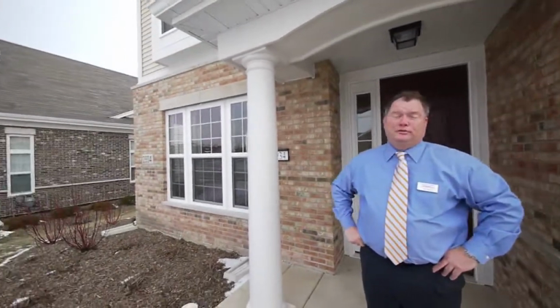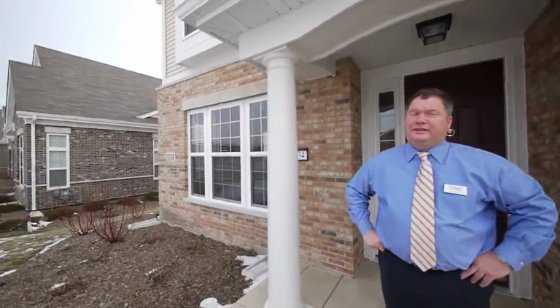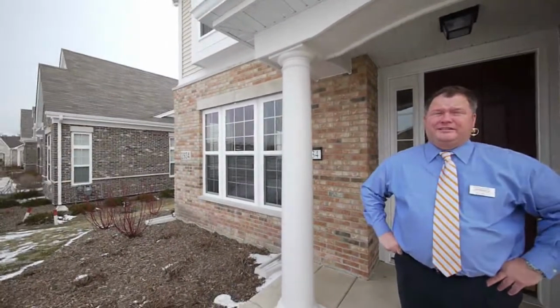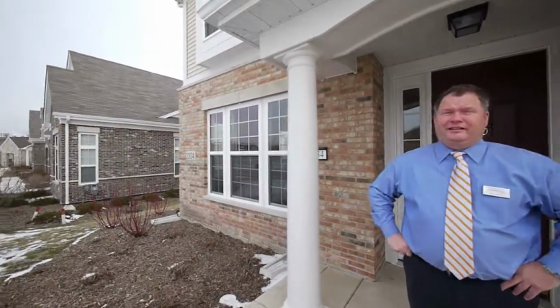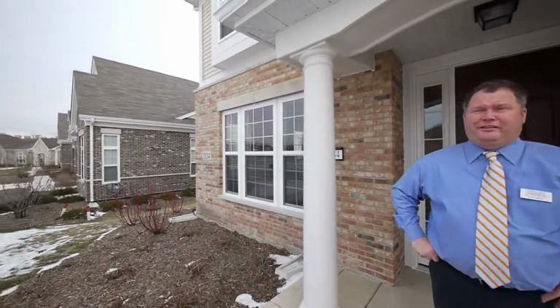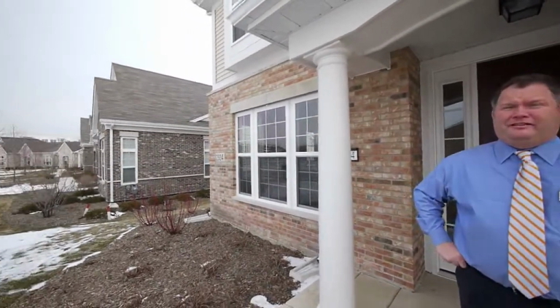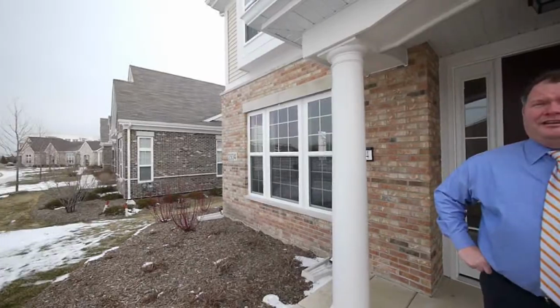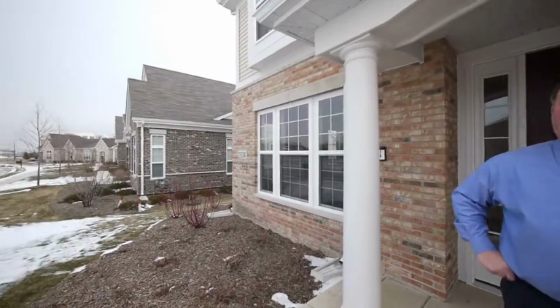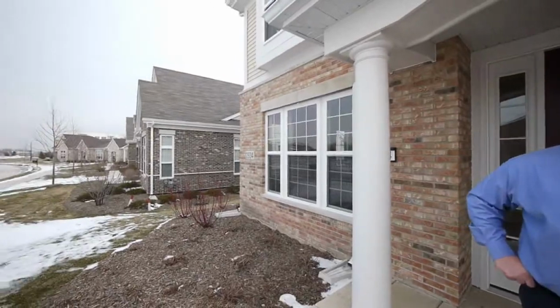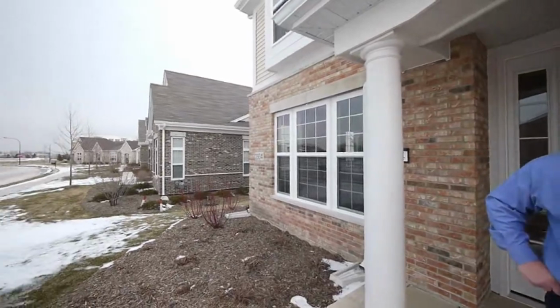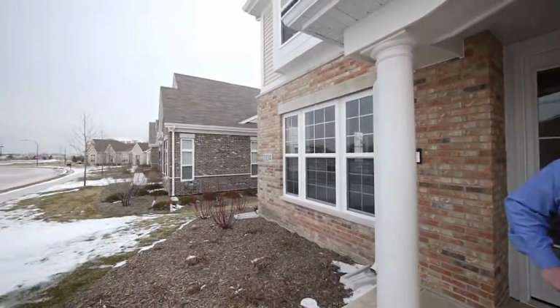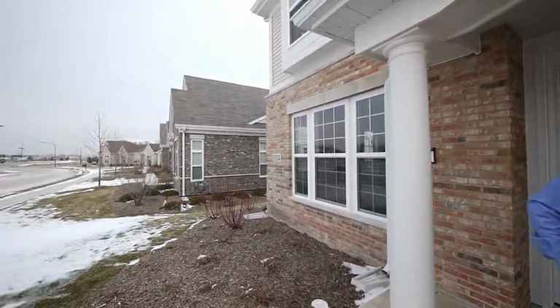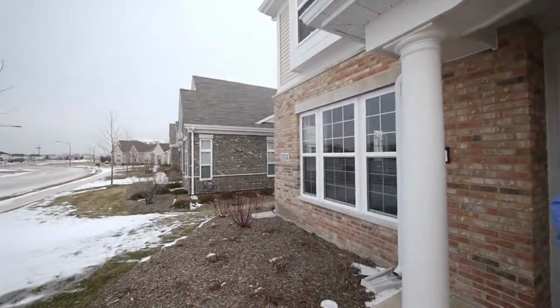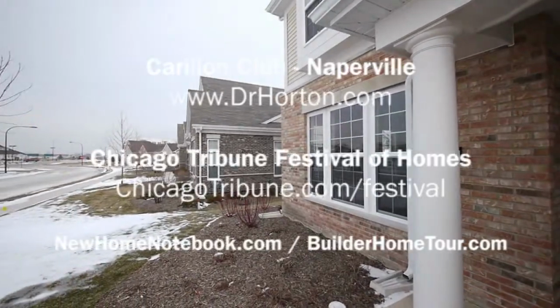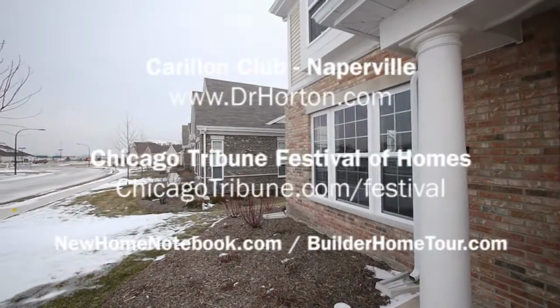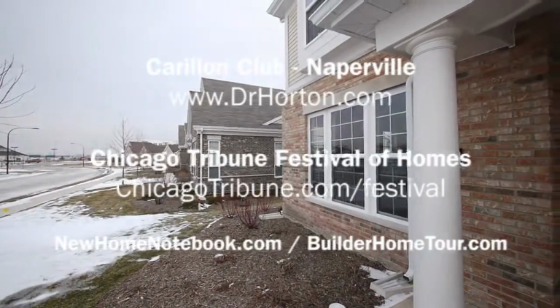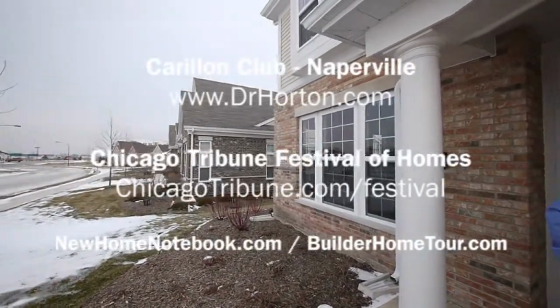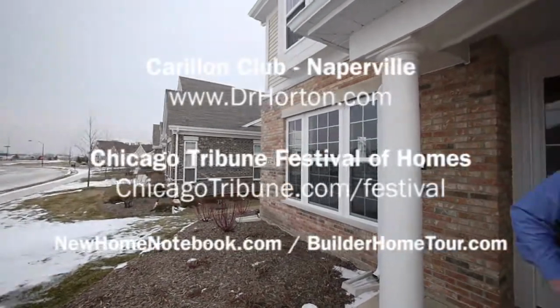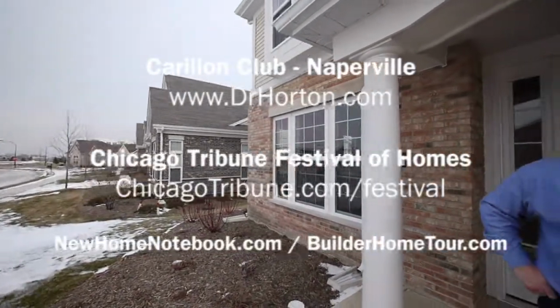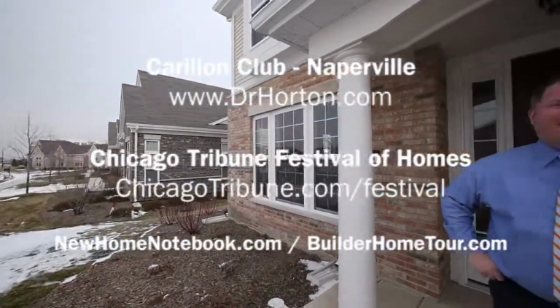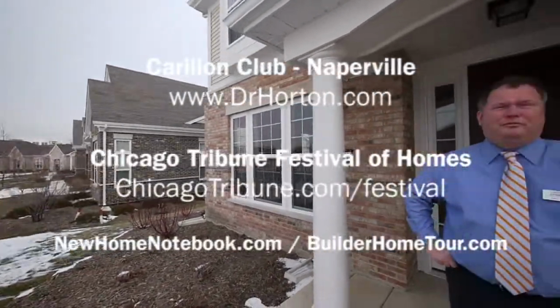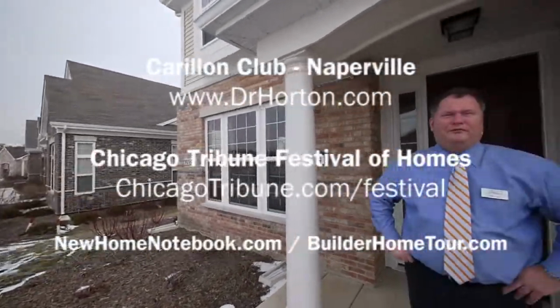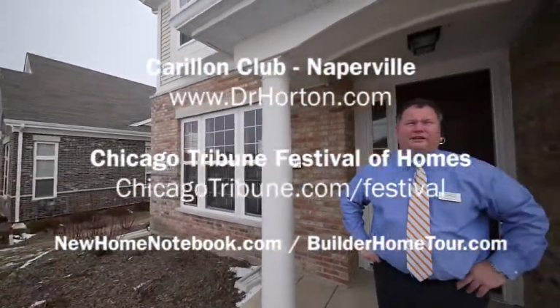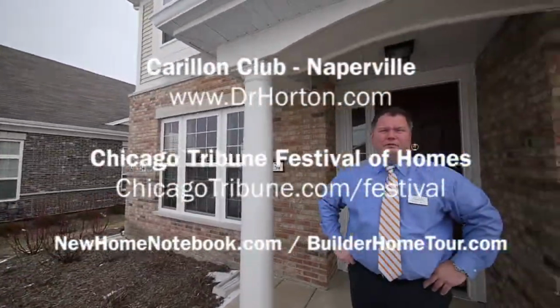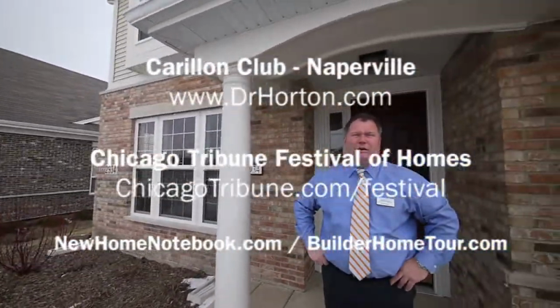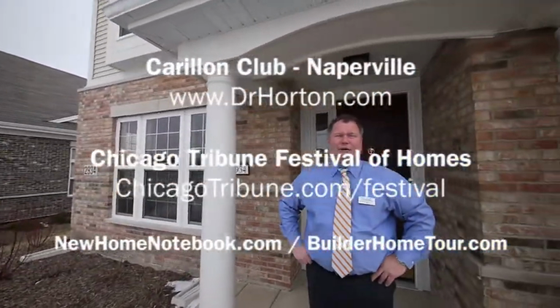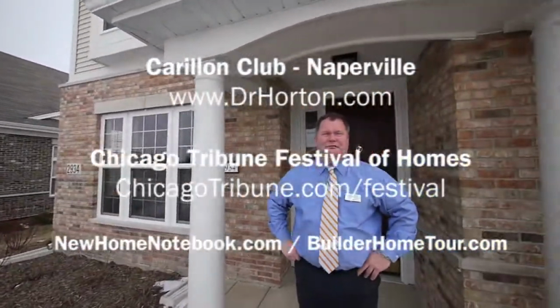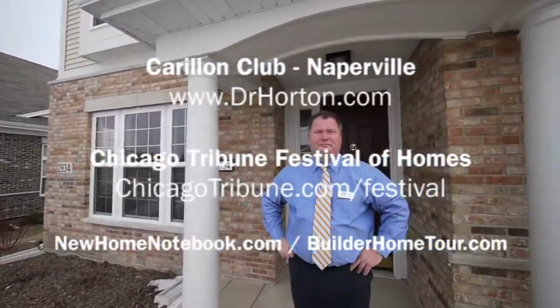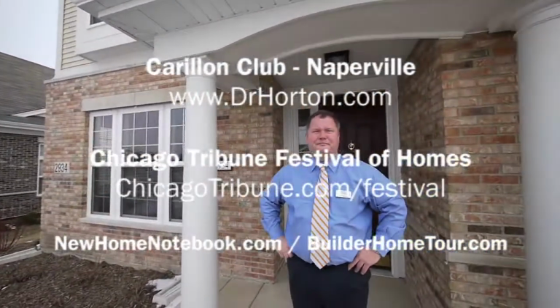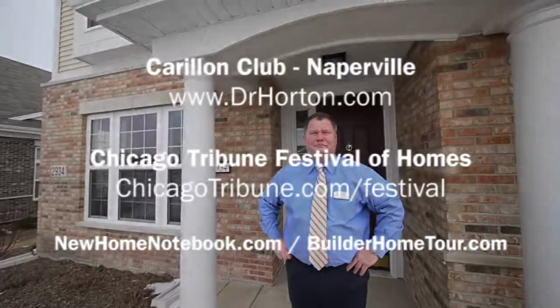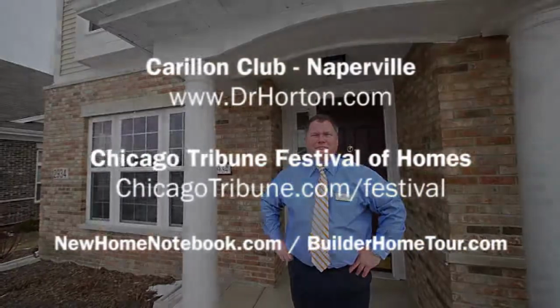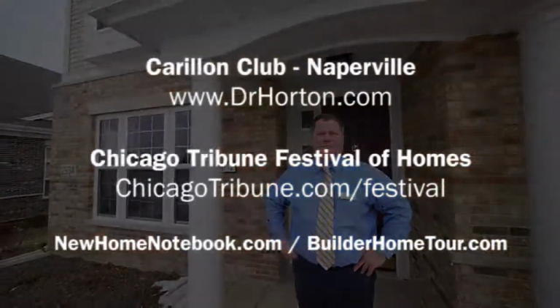Absolutely it's not — that's a key detail that costs a lot of money. But for us here at Carillon Club, we felt that it was imperative. Okay, thank you.